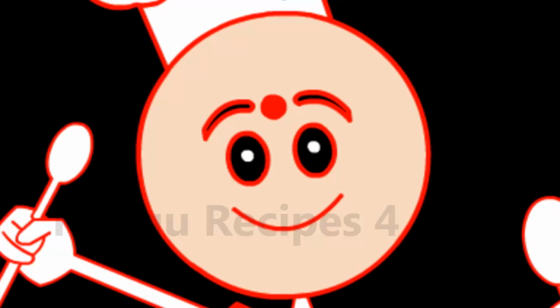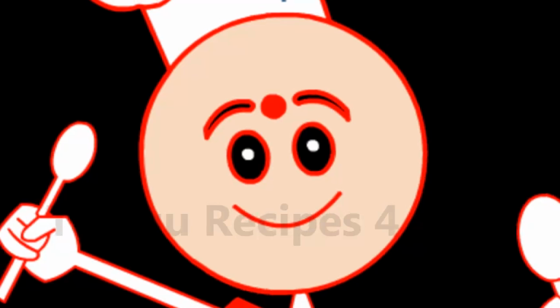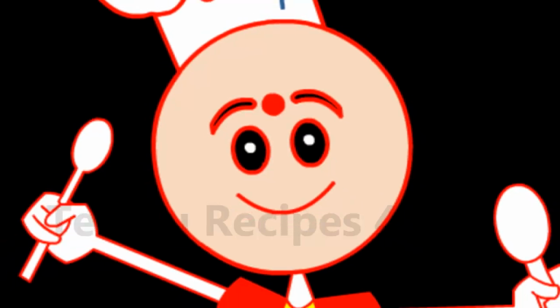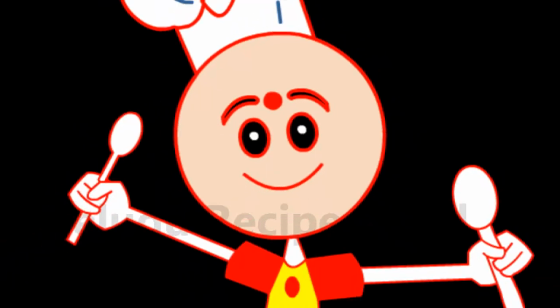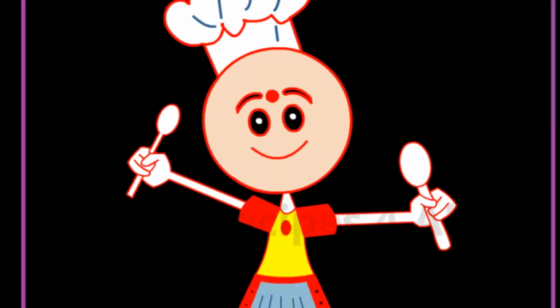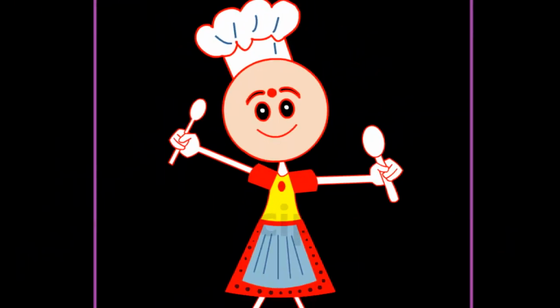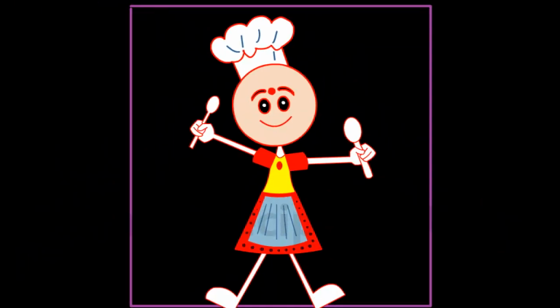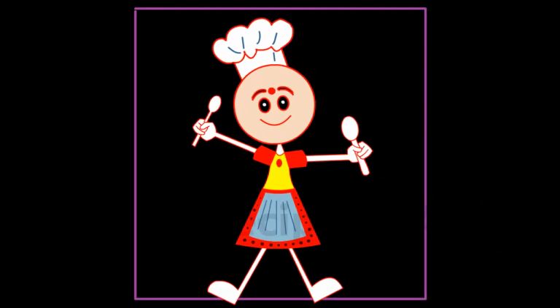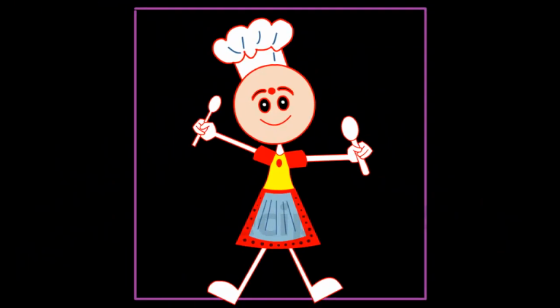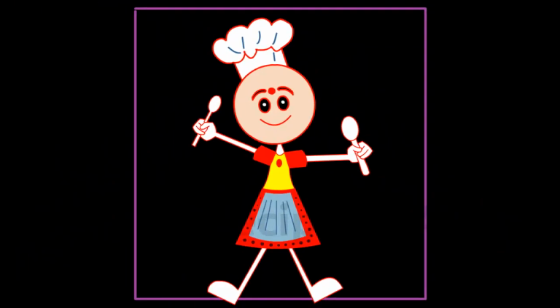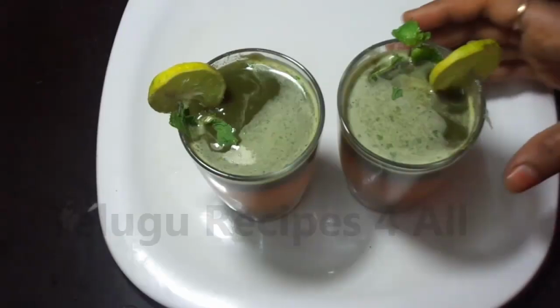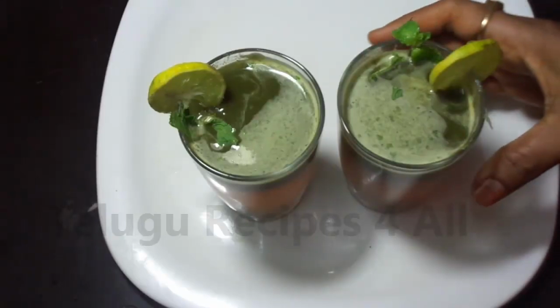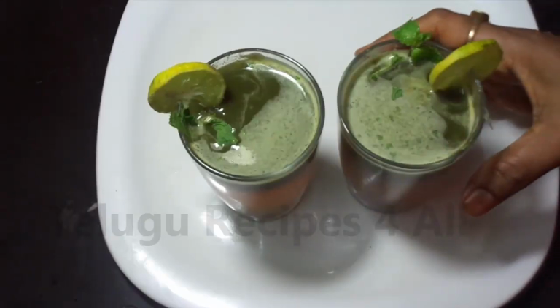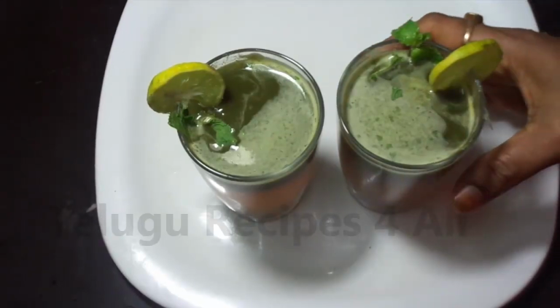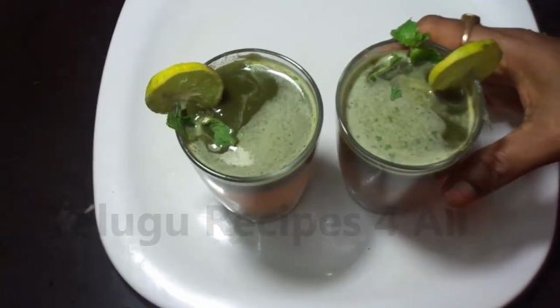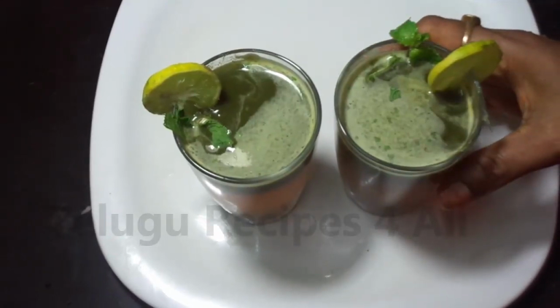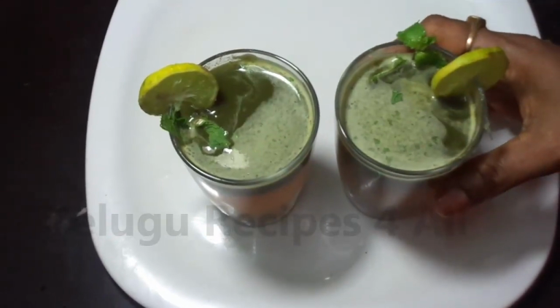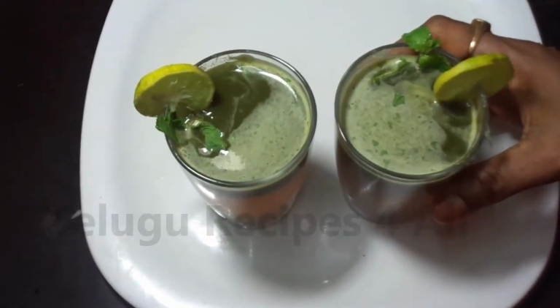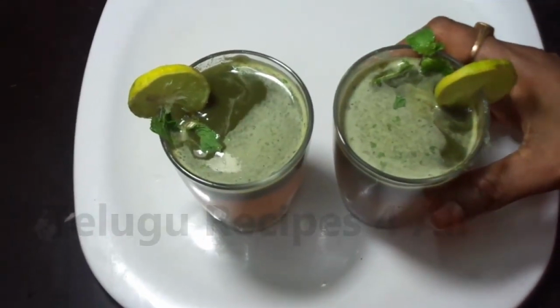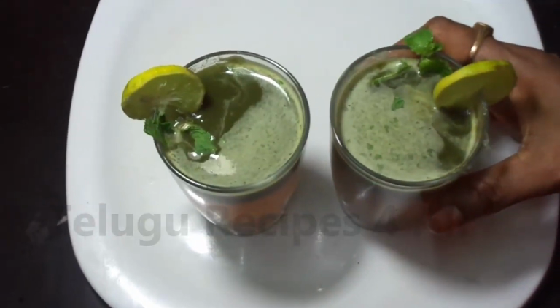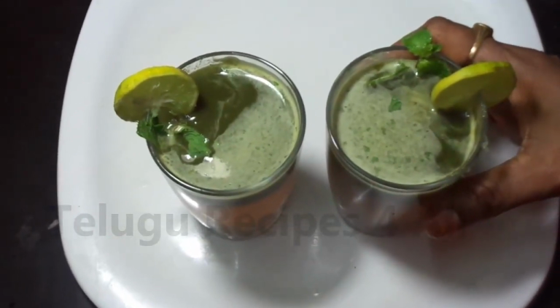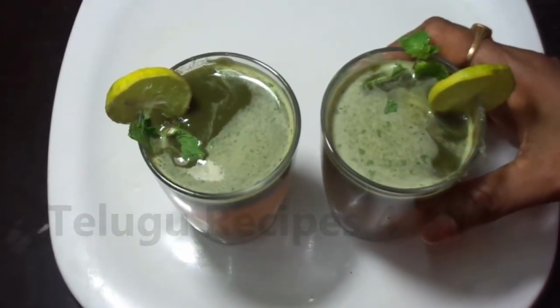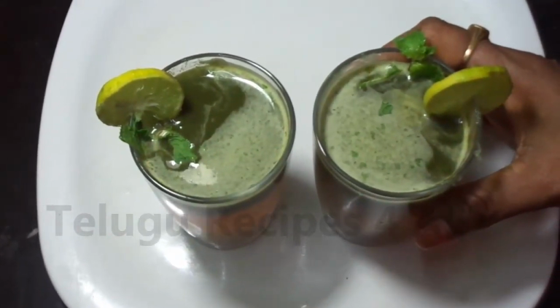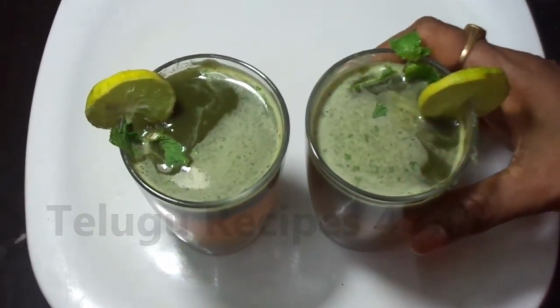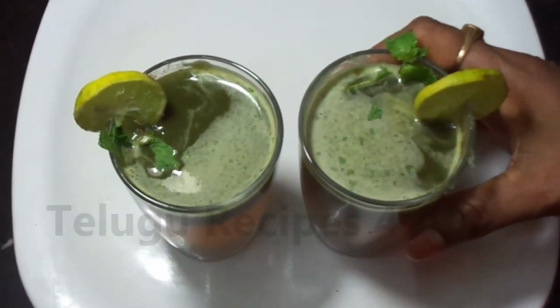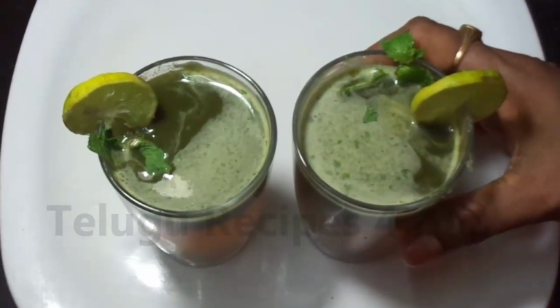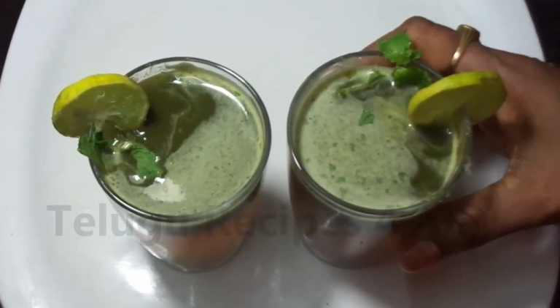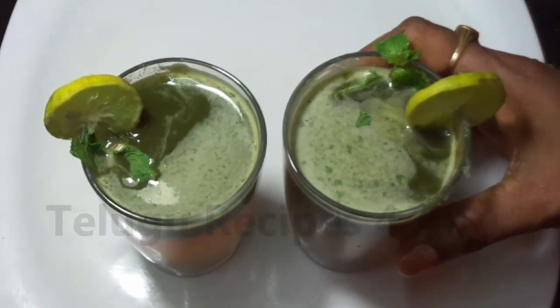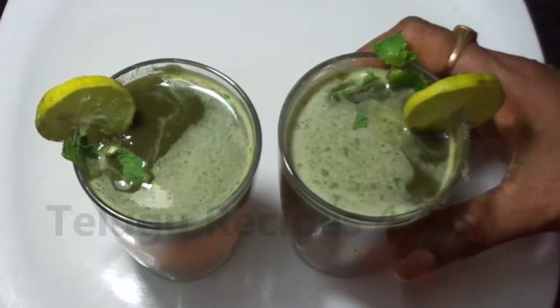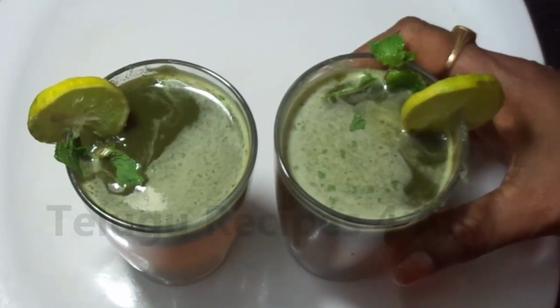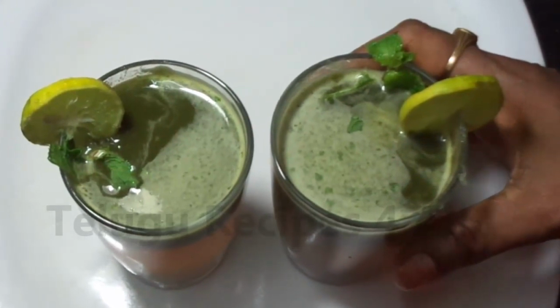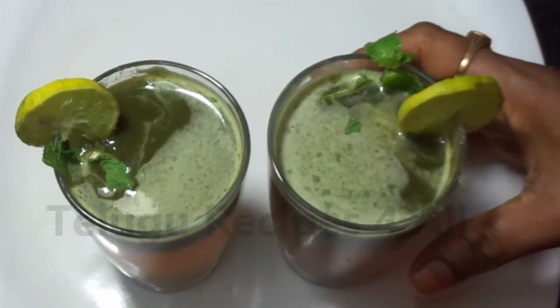Hi everyone. I am going to show you a cool recipe for this summer.